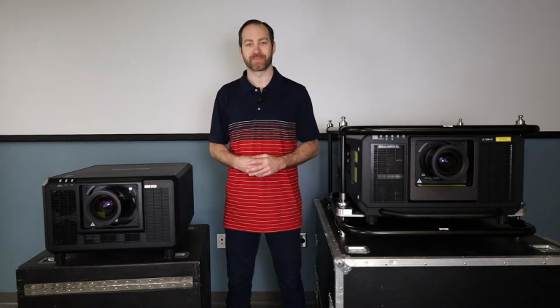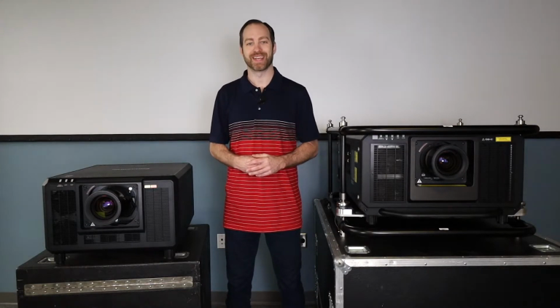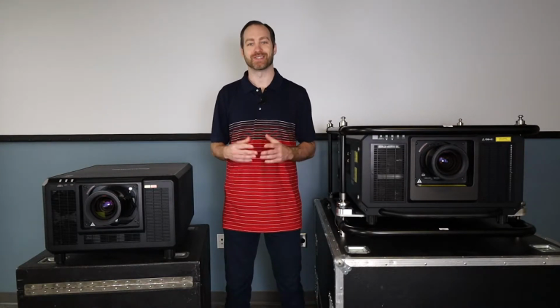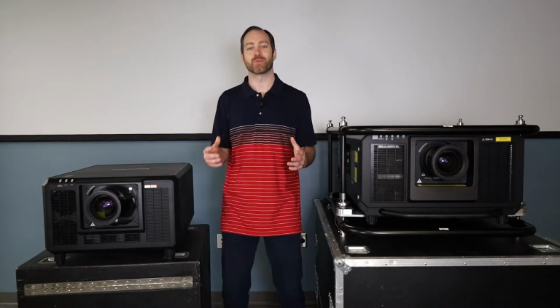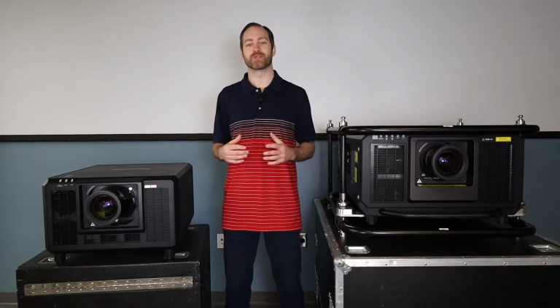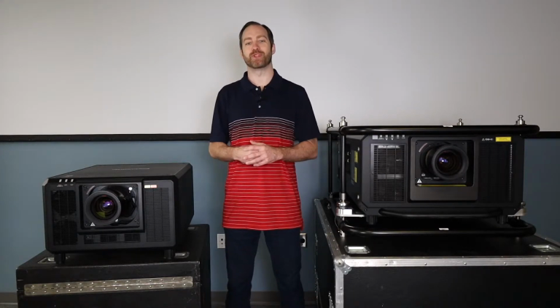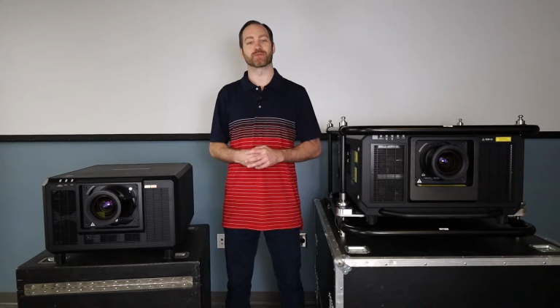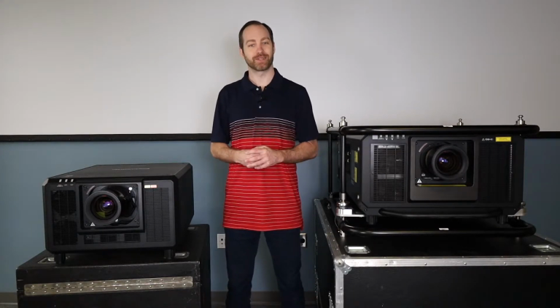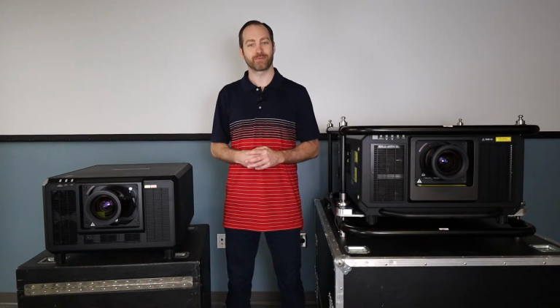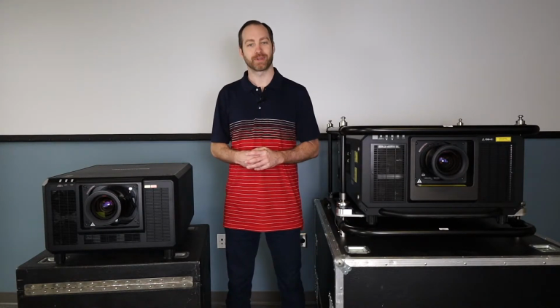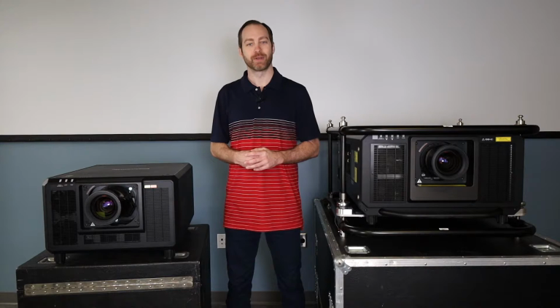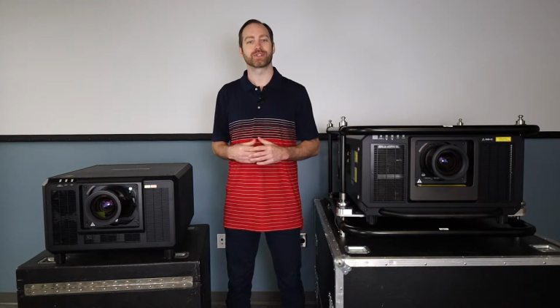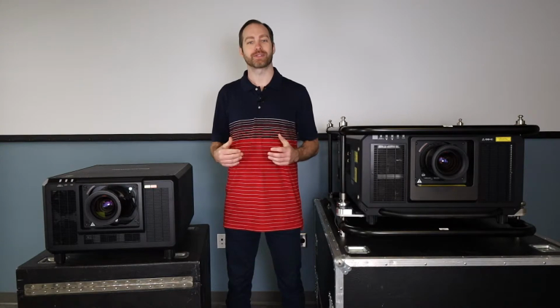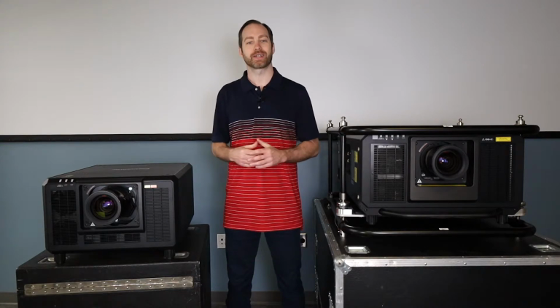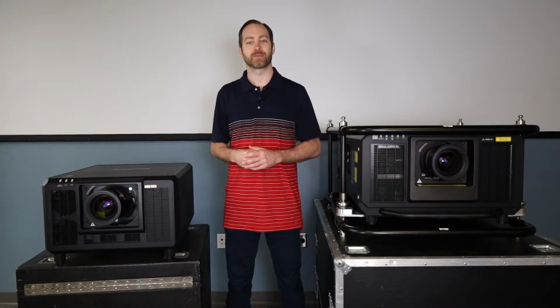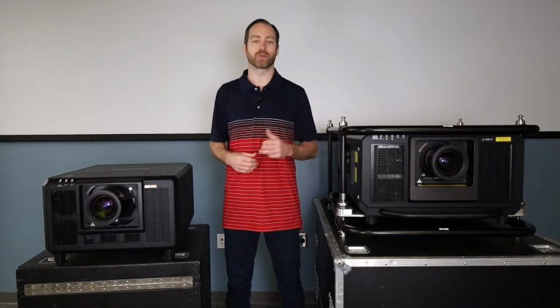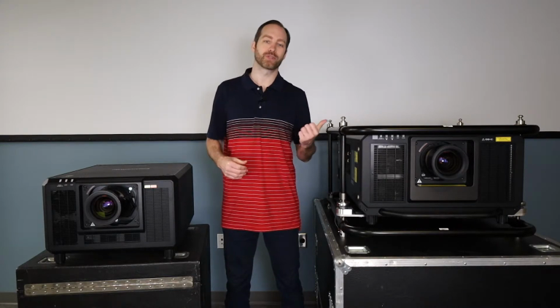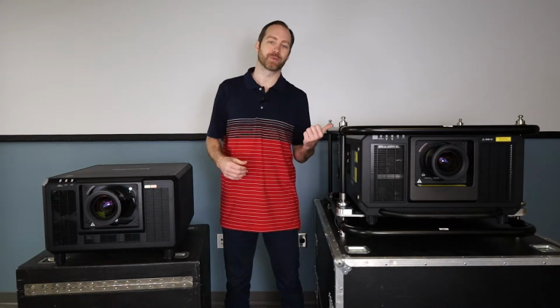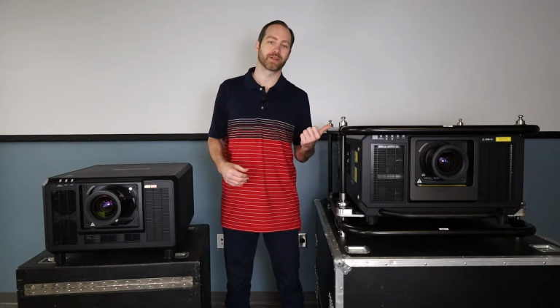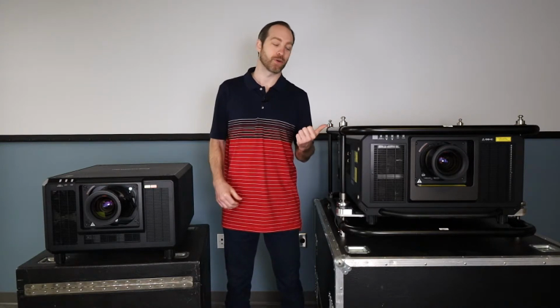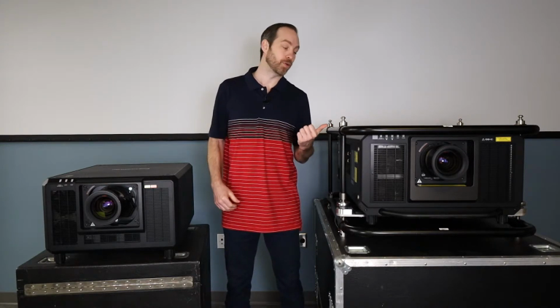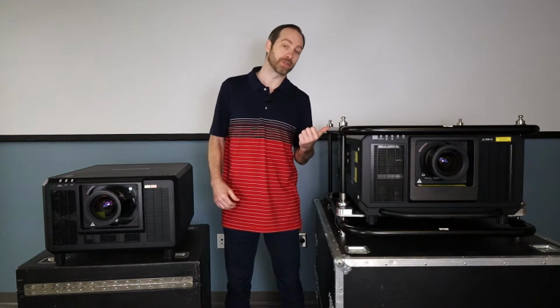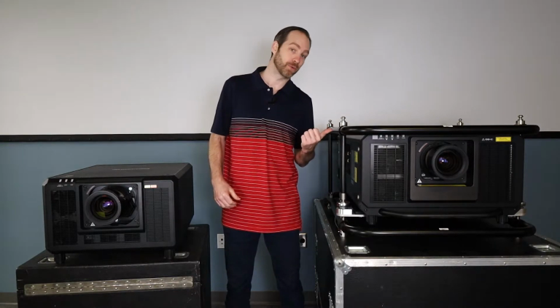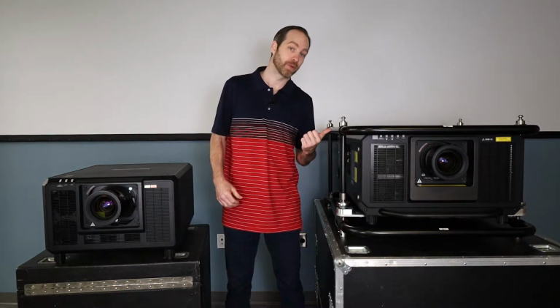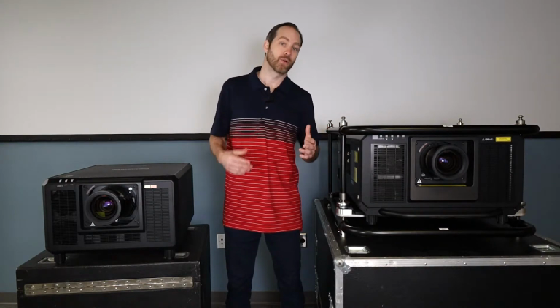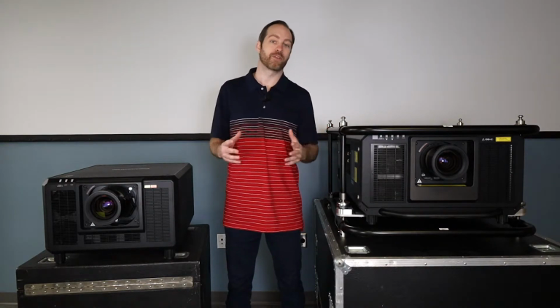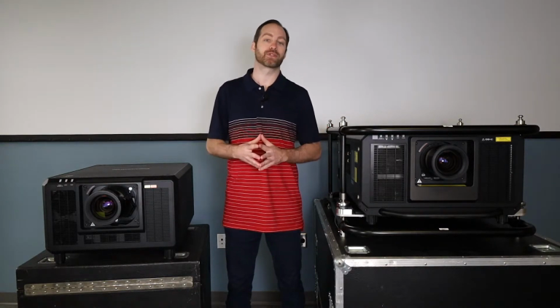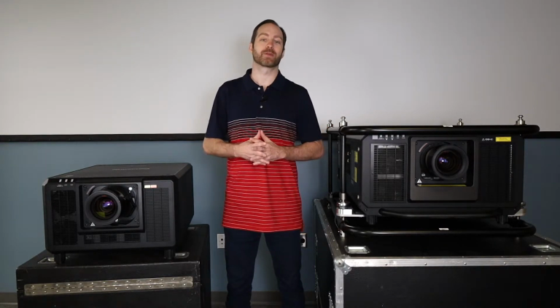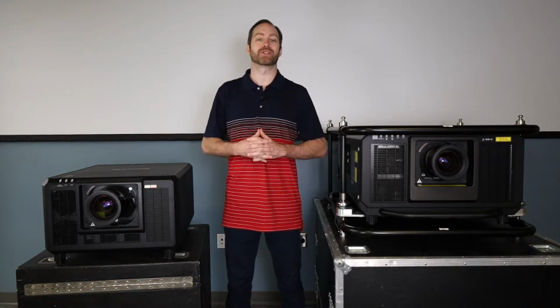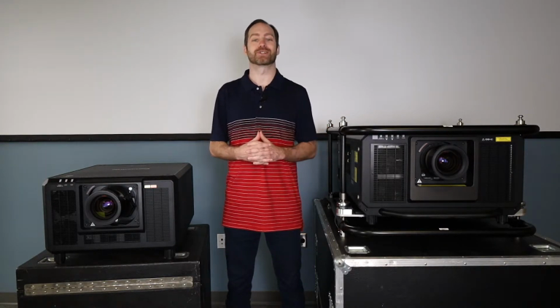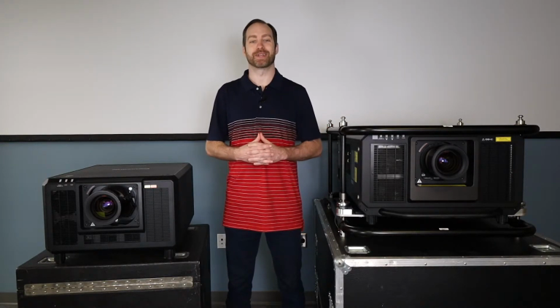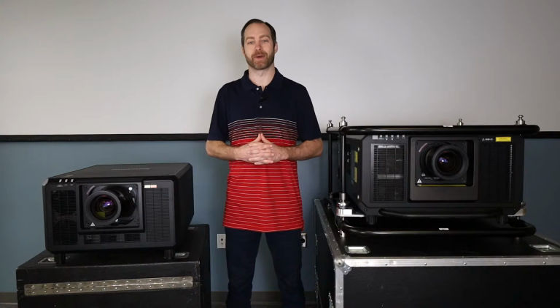And since so much of video is relative, we'll see how it stacks up to its older sibling, the RQ32, one of the best looking projectors money can buy.